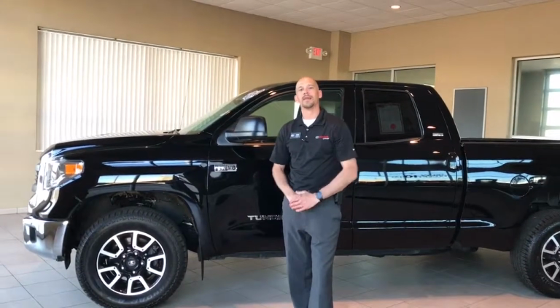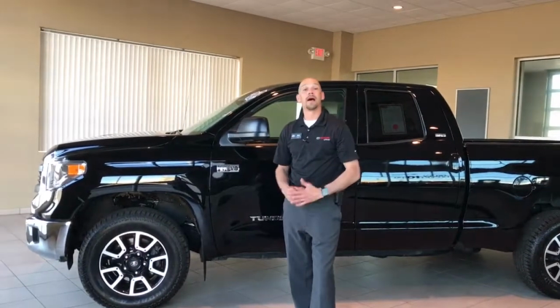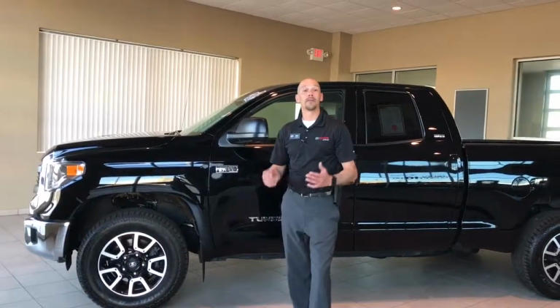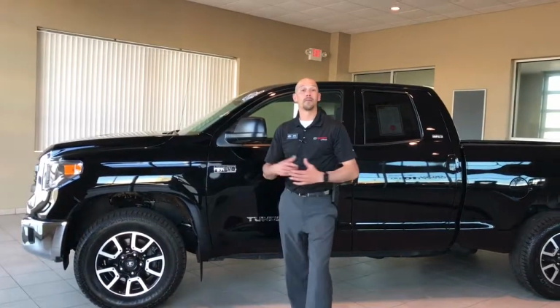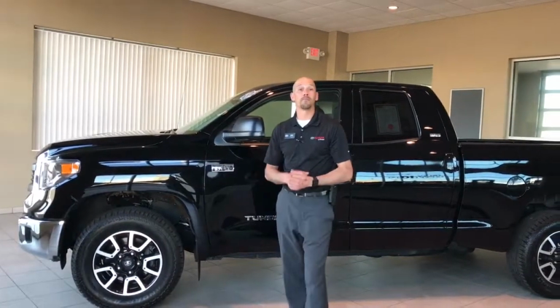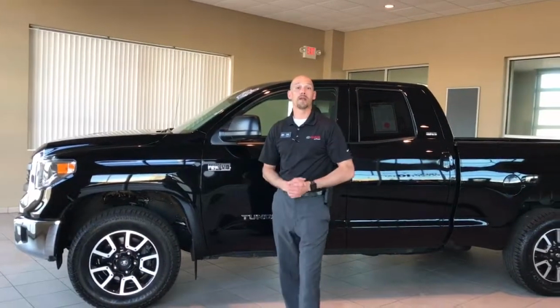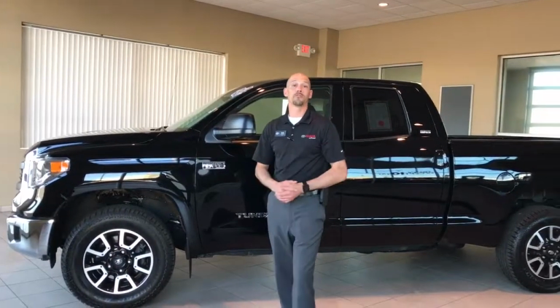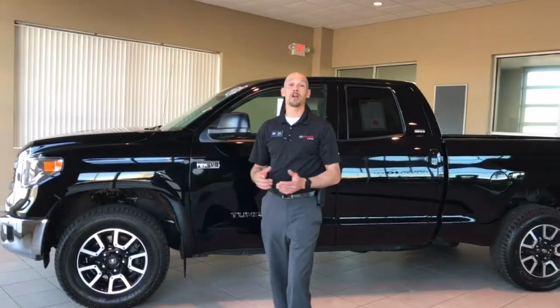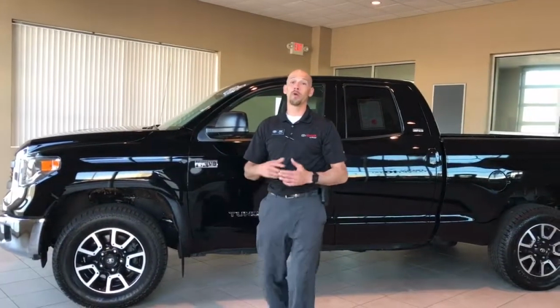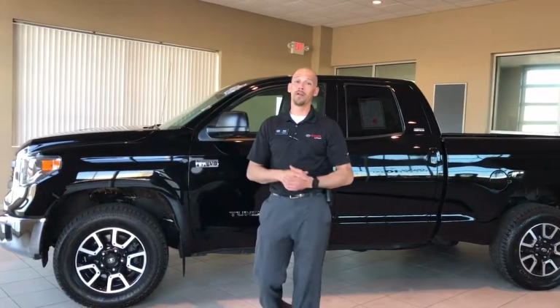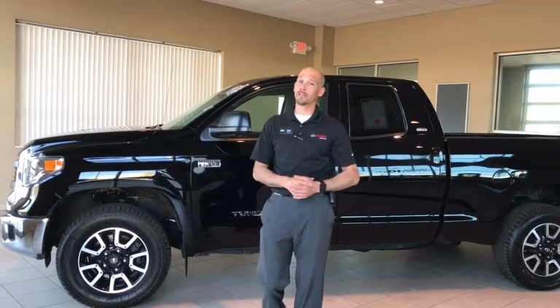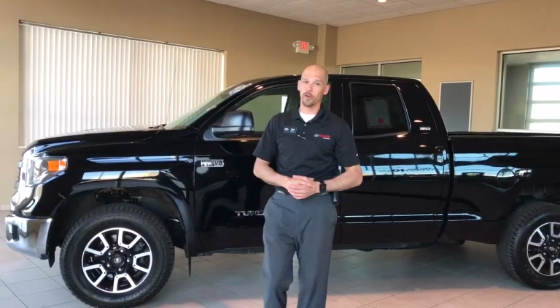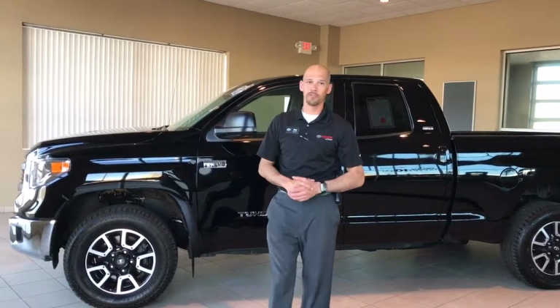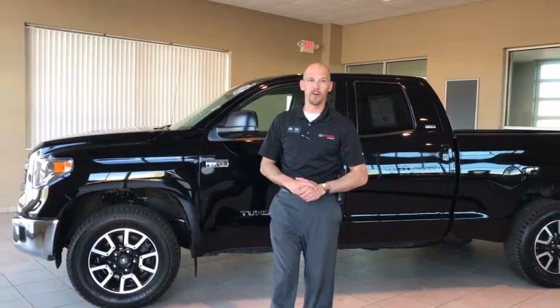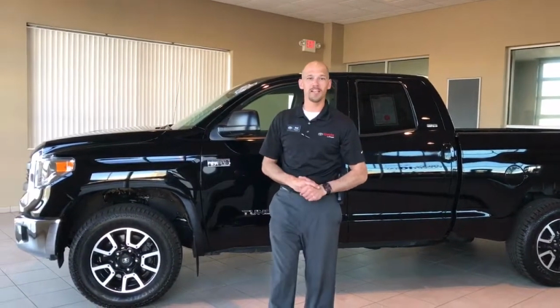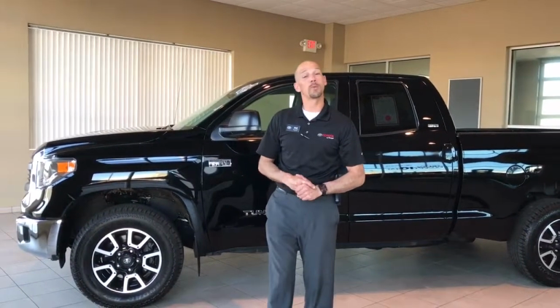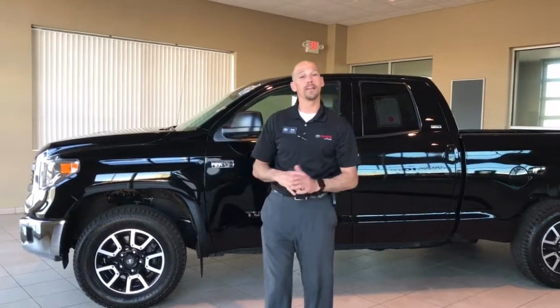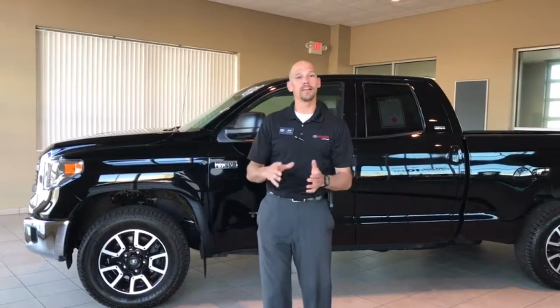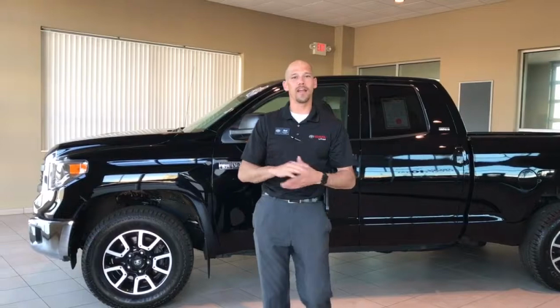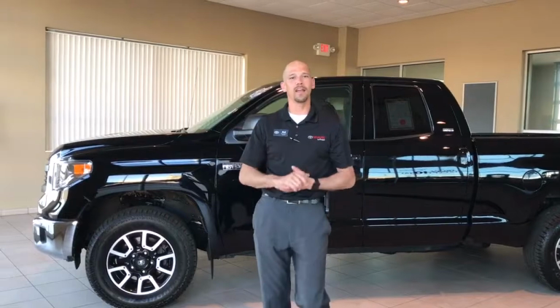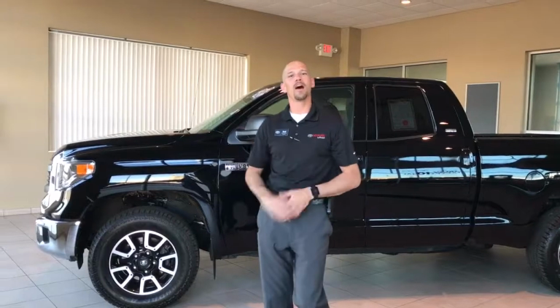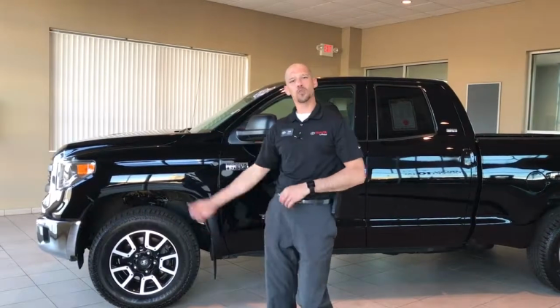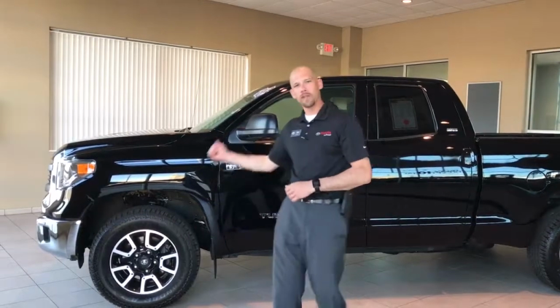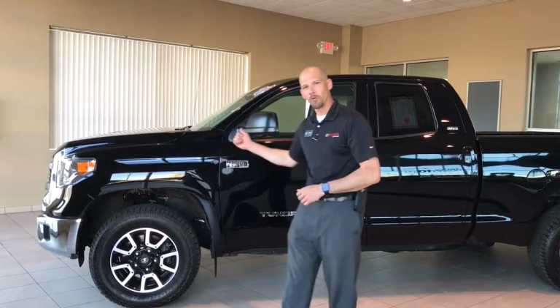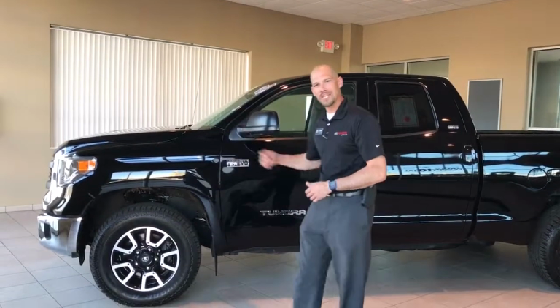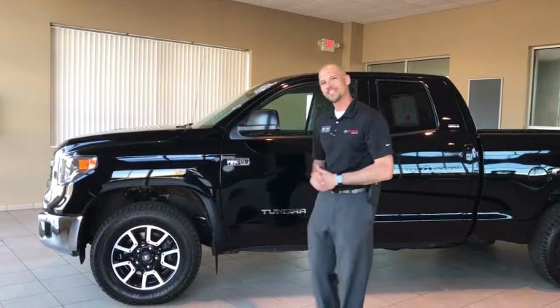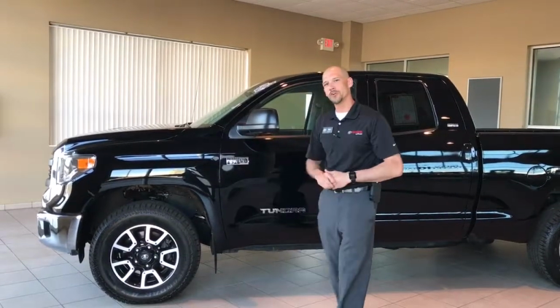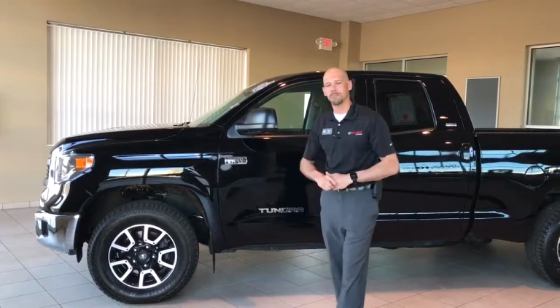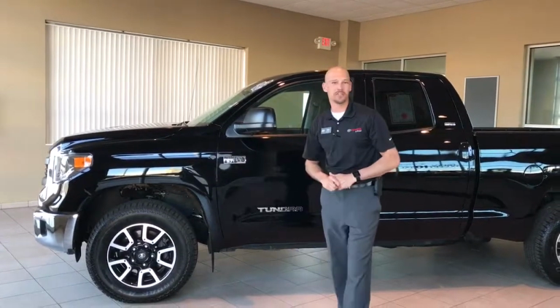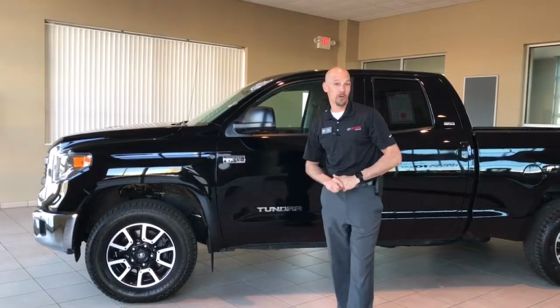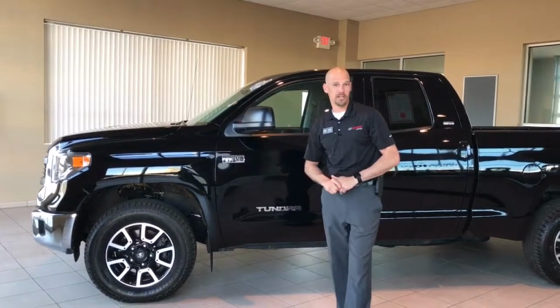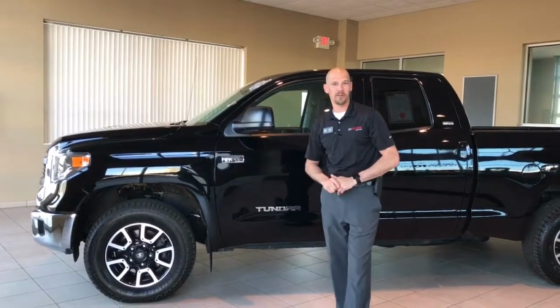Hi there, Brad Hilton, Truck Pro here at Toyota of La Crosse, bringing you today a 2014 certified Toyota Tundra.